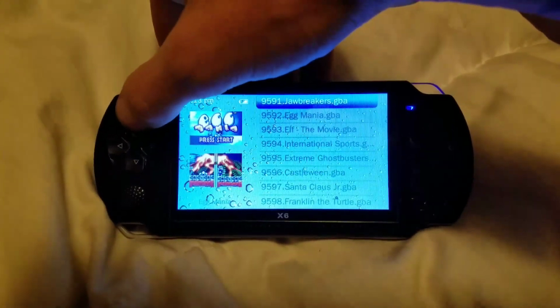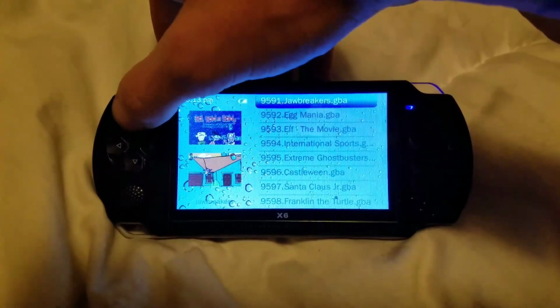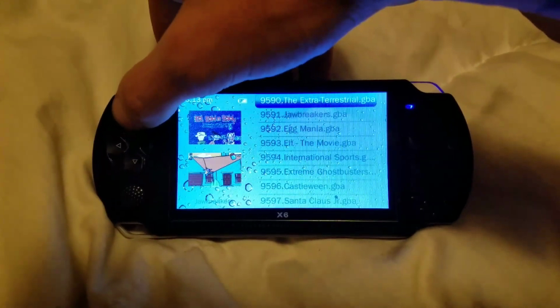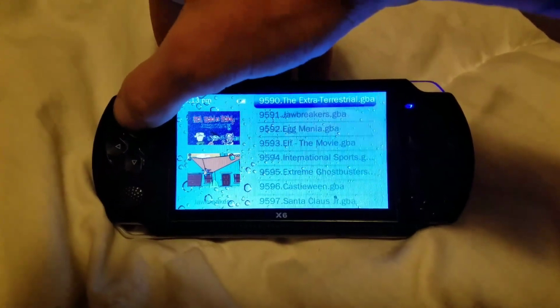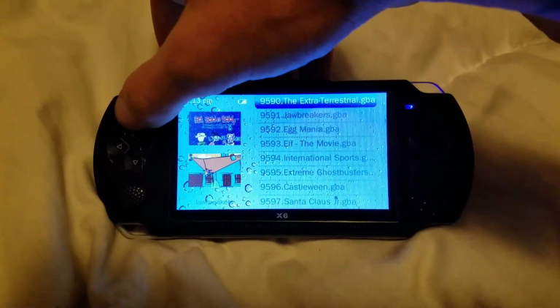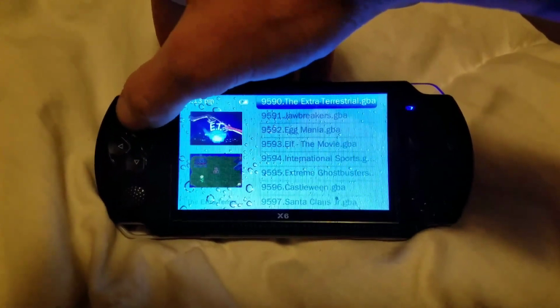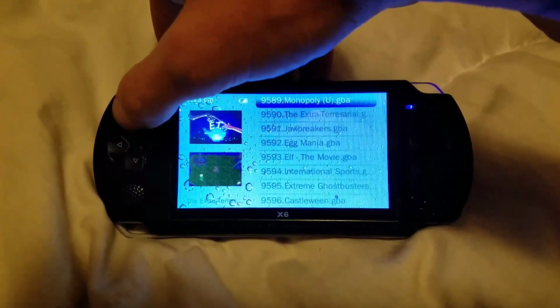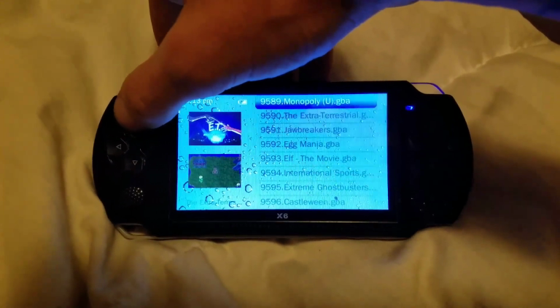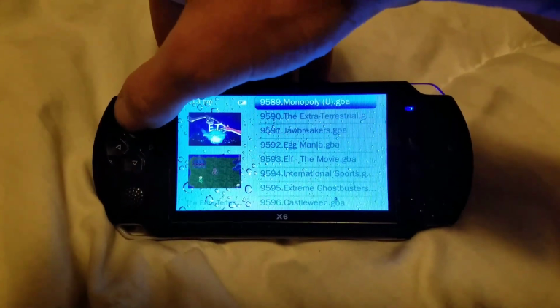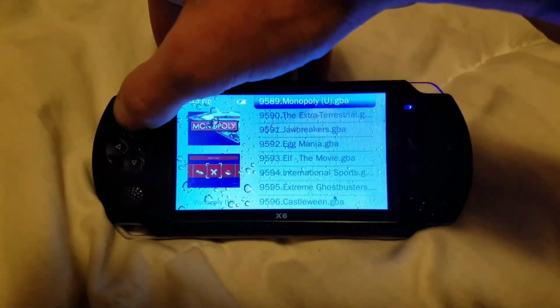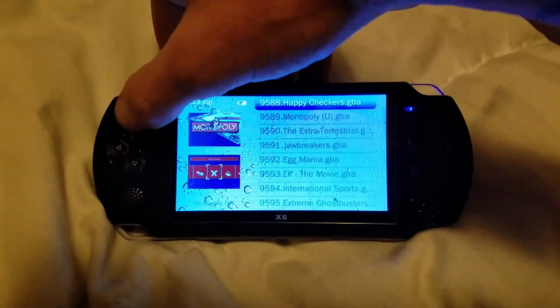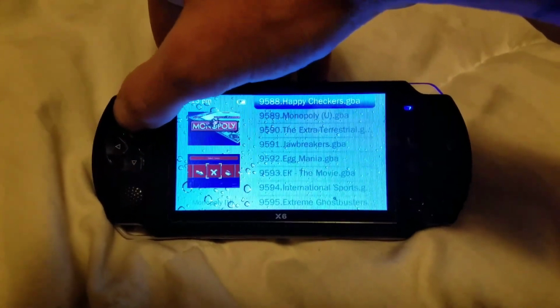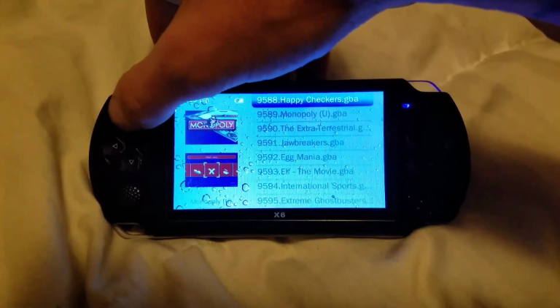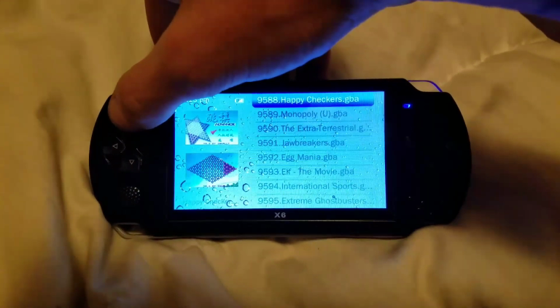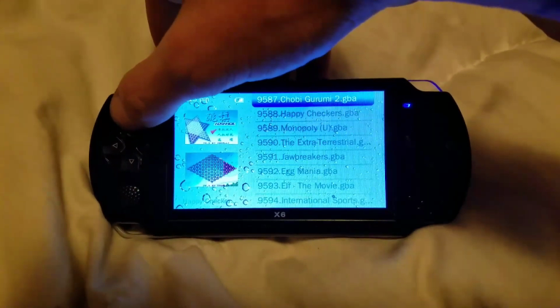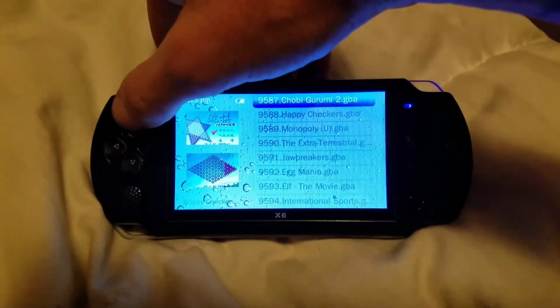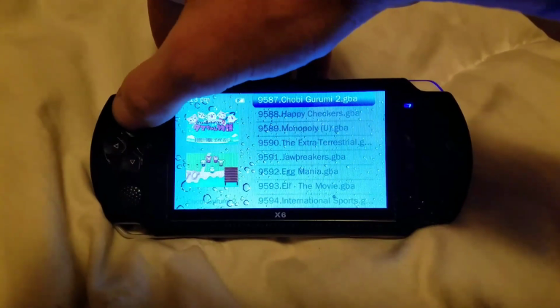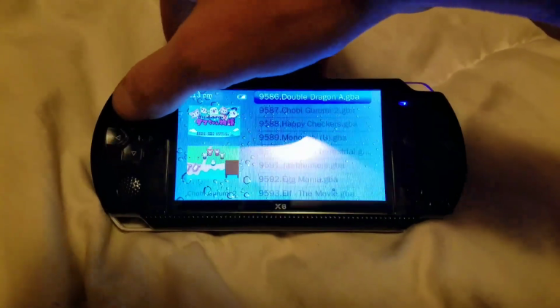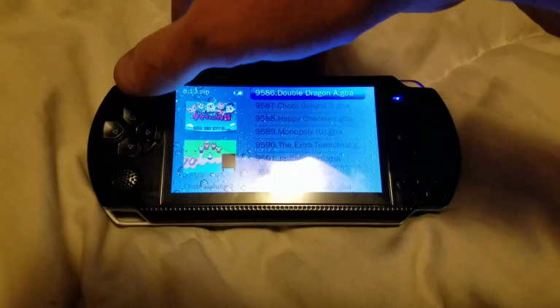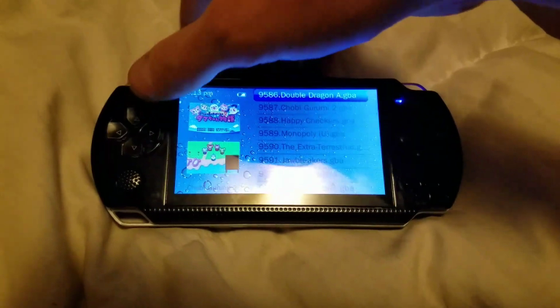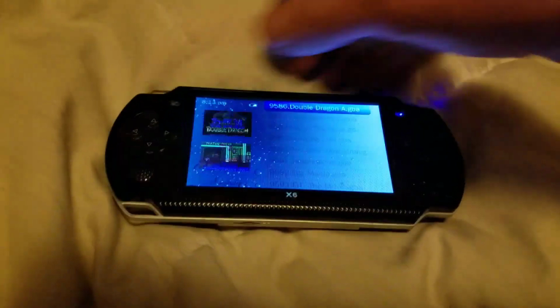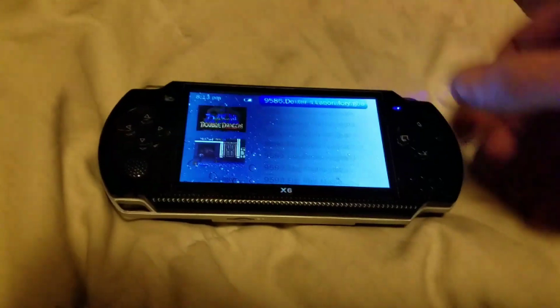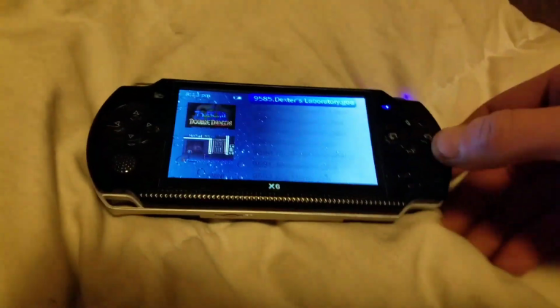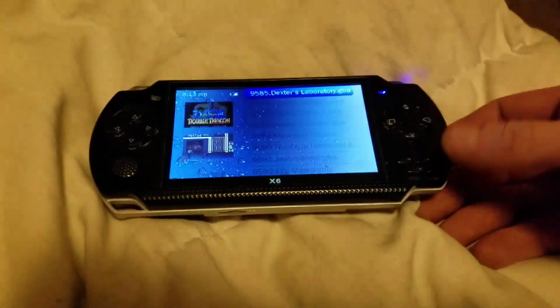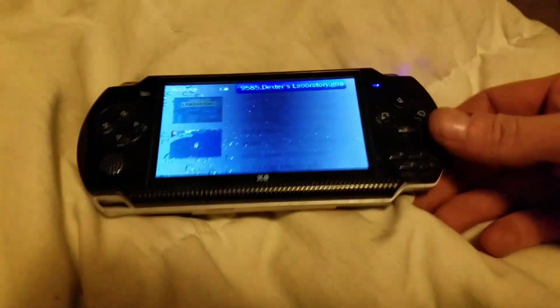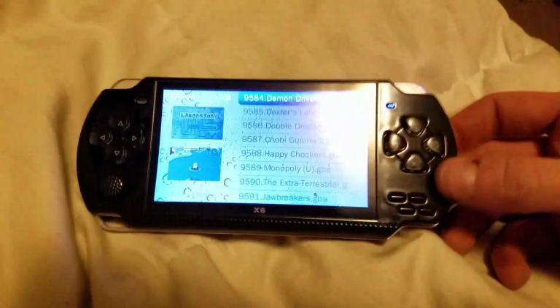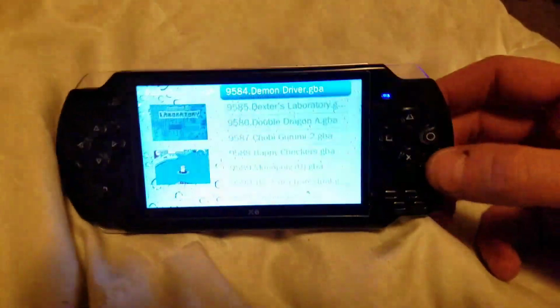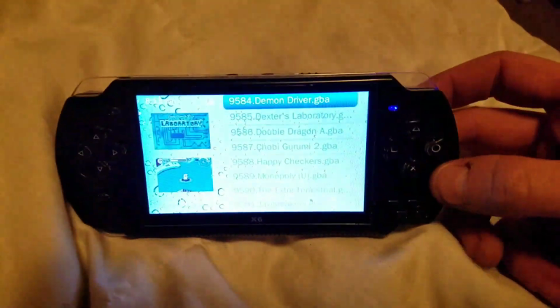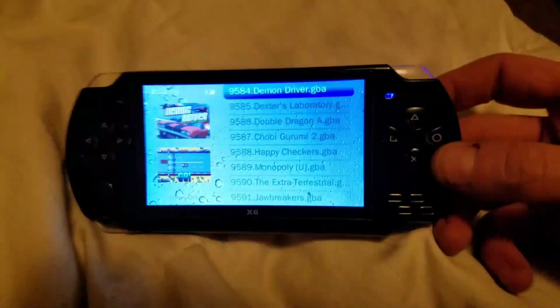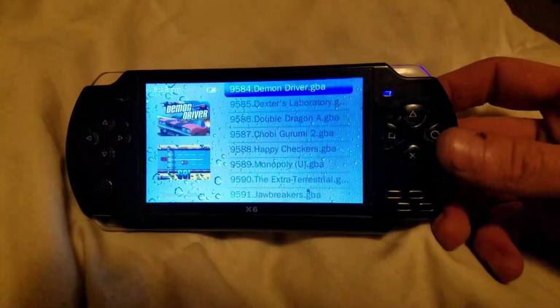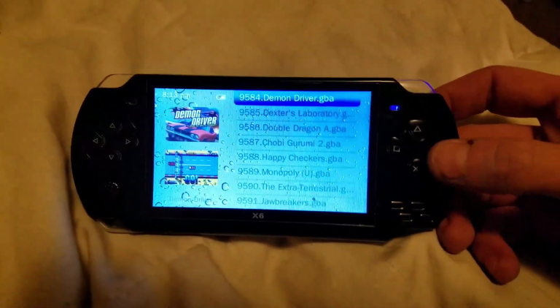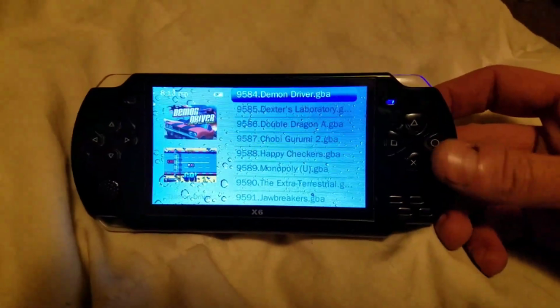There are quite a few games, but a lot of them you'll never play. I have to go through and delete a lot of these.